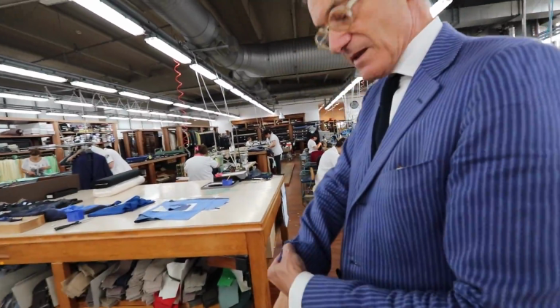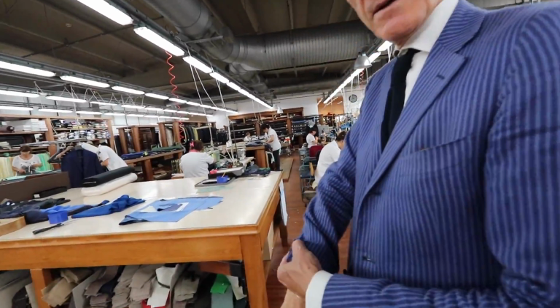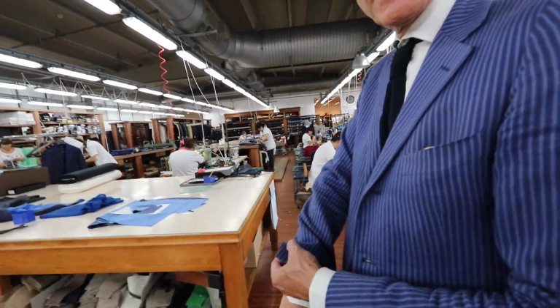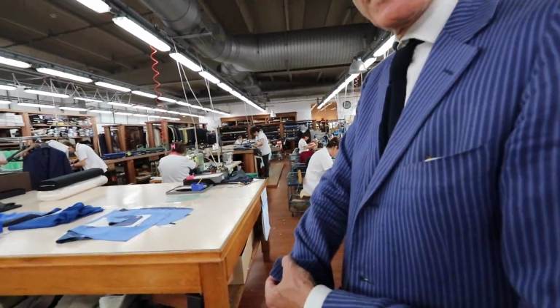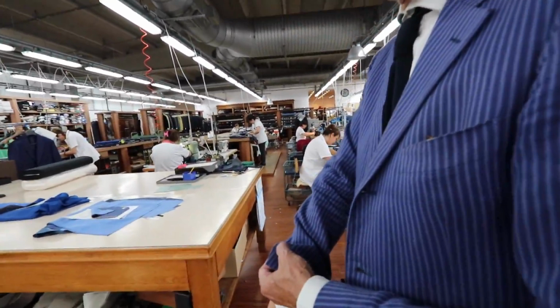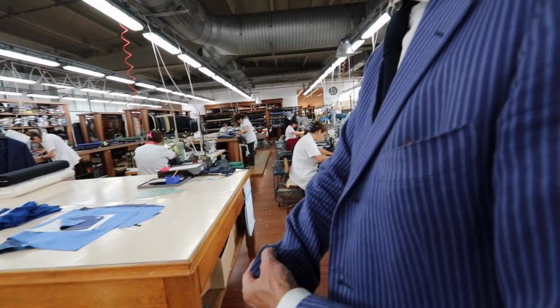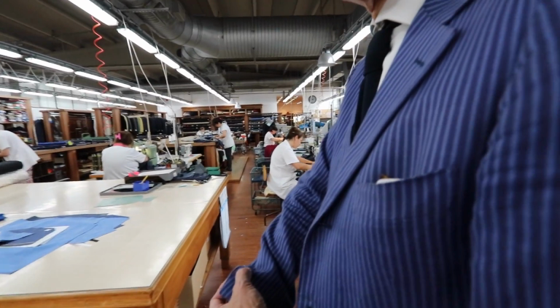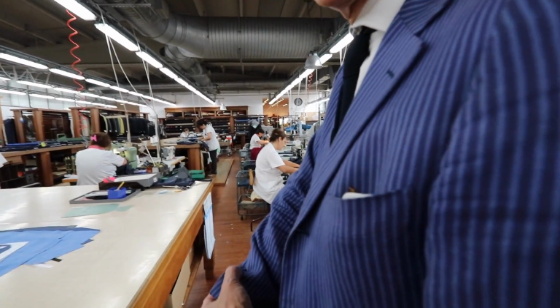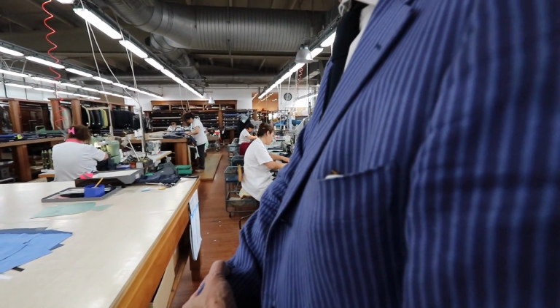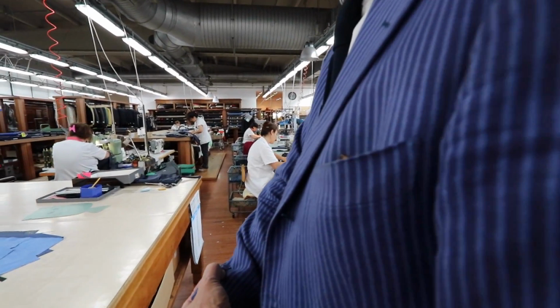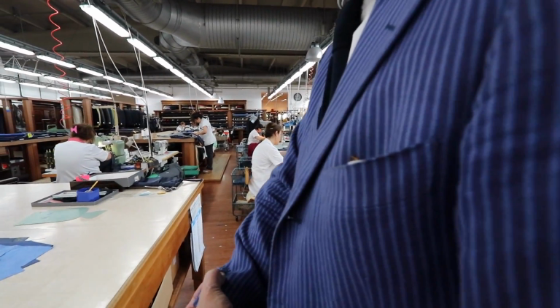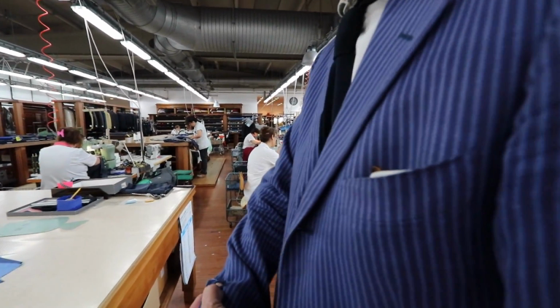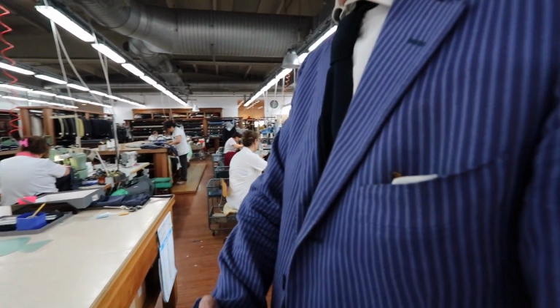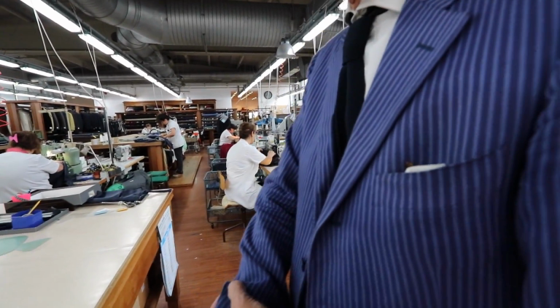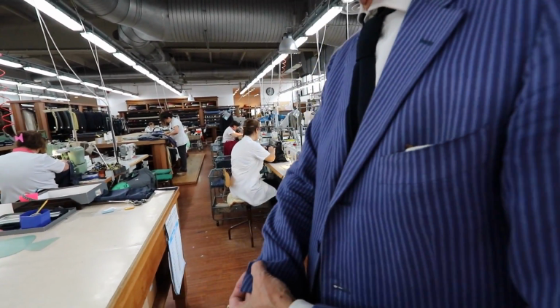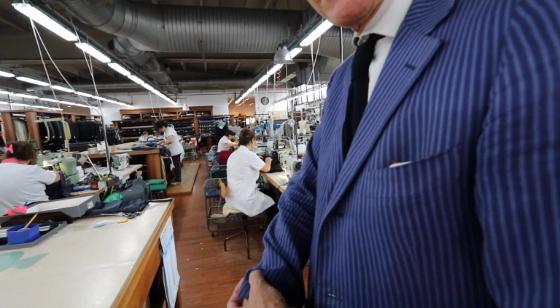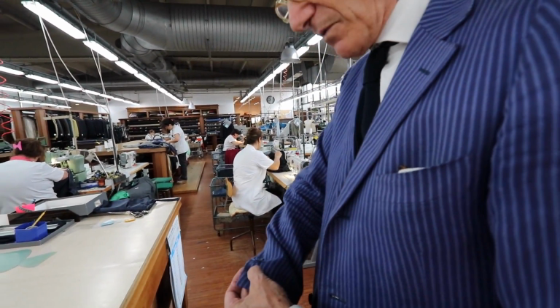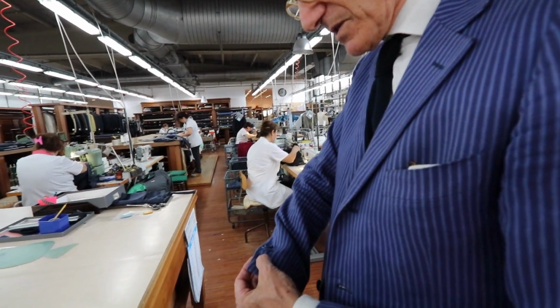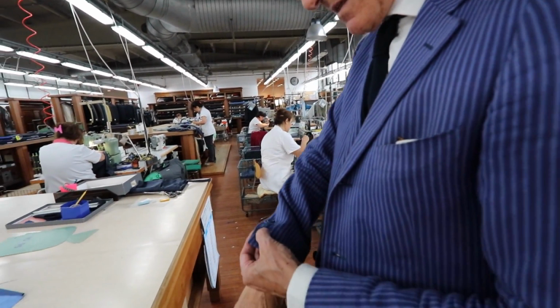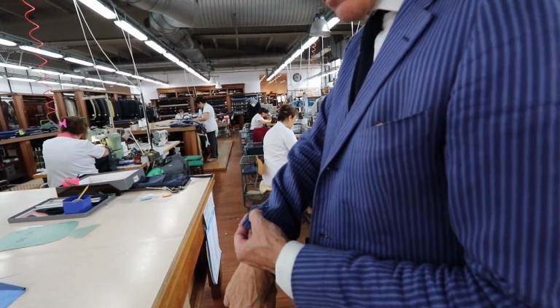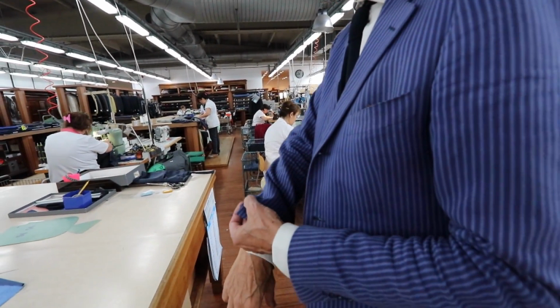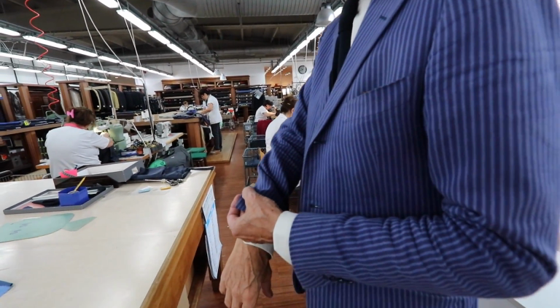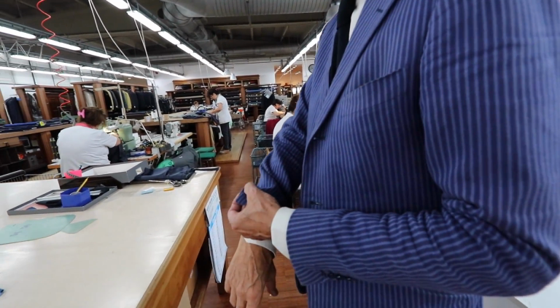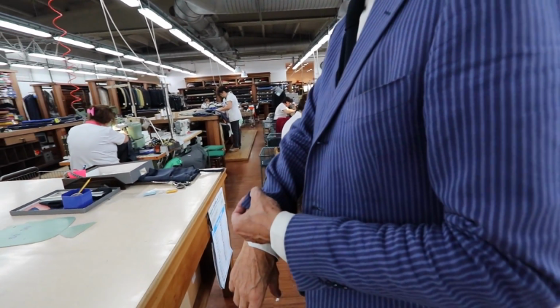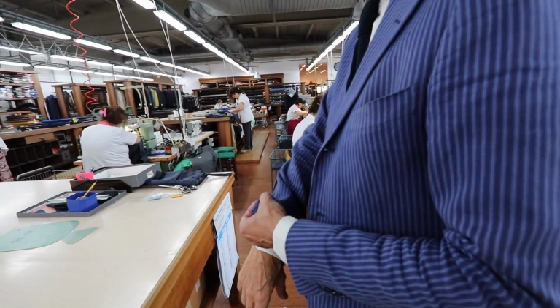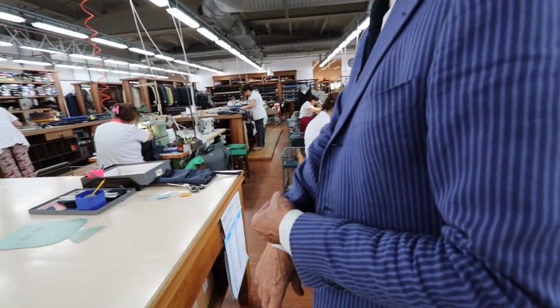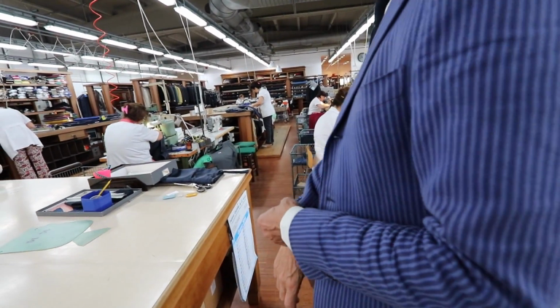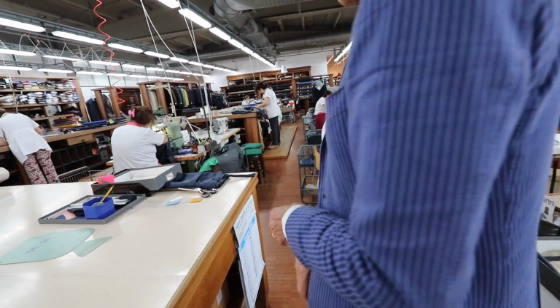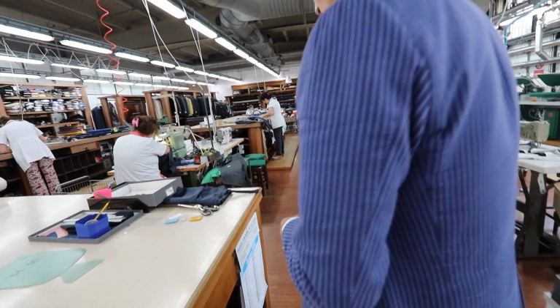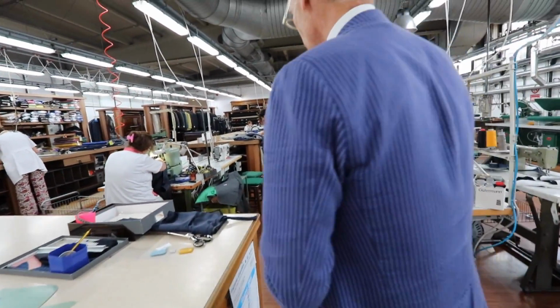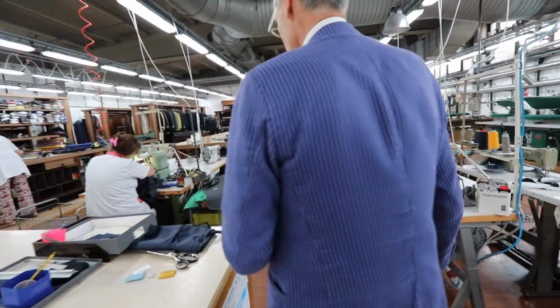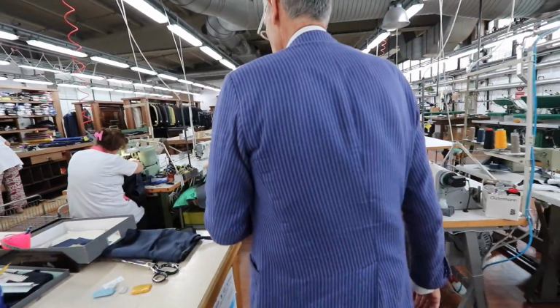How do you call these? The buttons? No, the sleeves — the holes in the... The buttonholes? Yeah, the buttonholes.